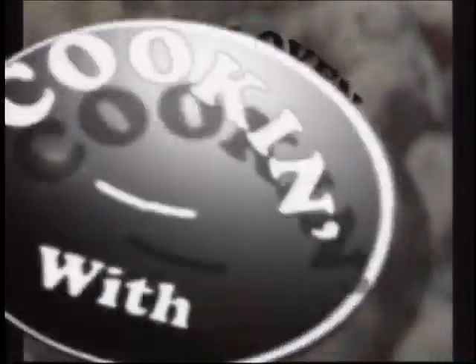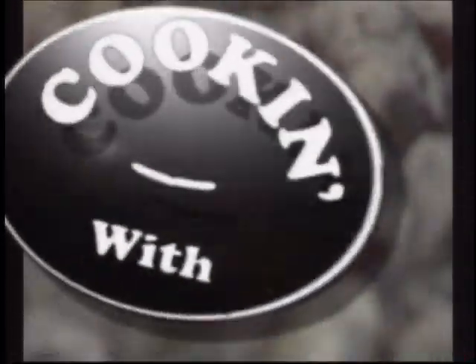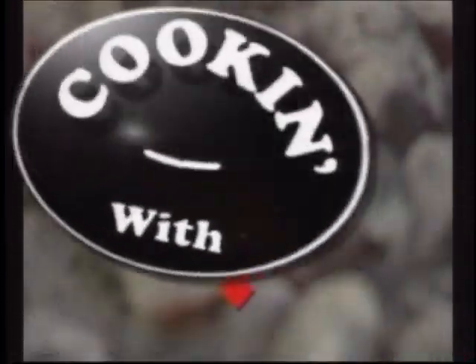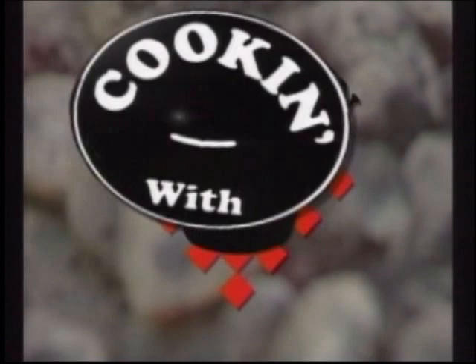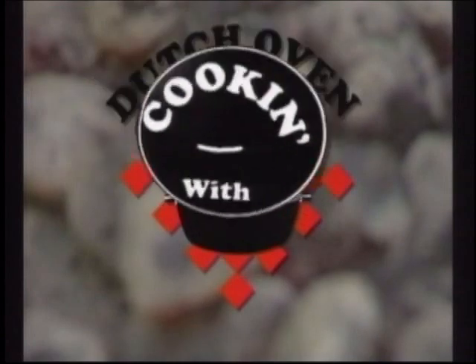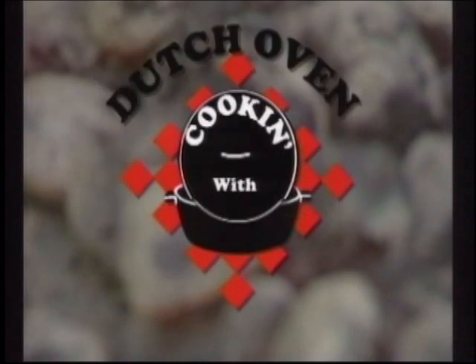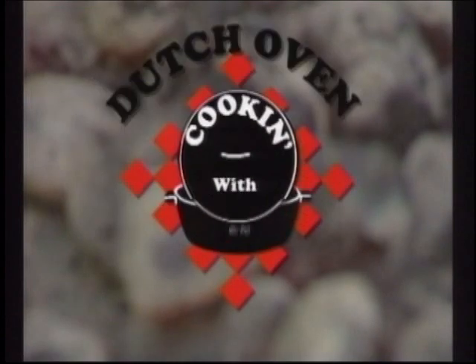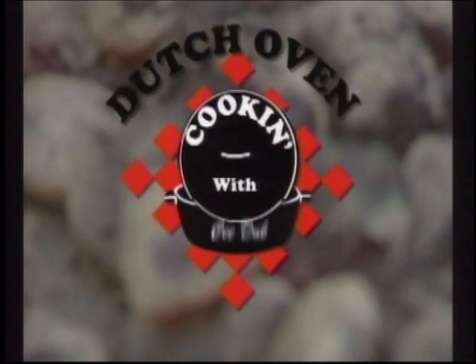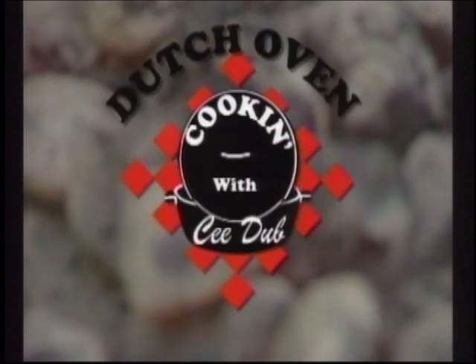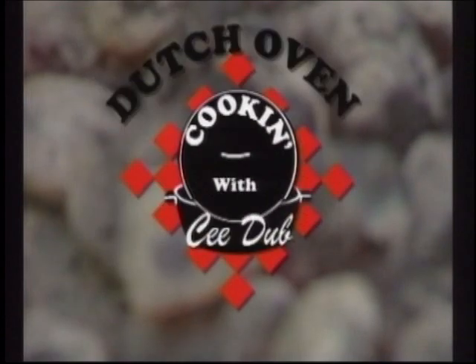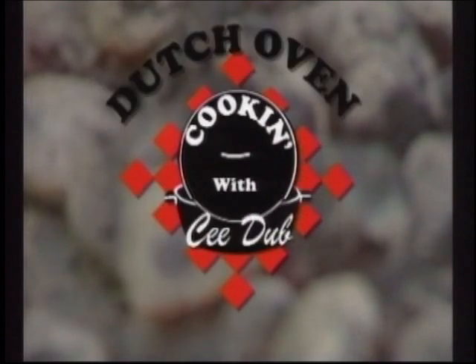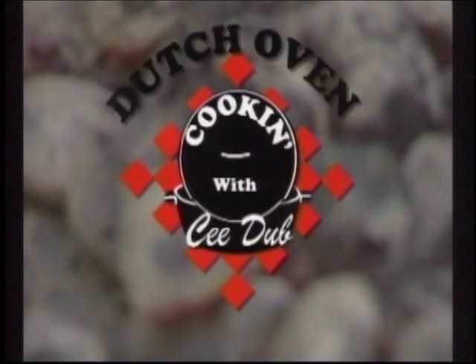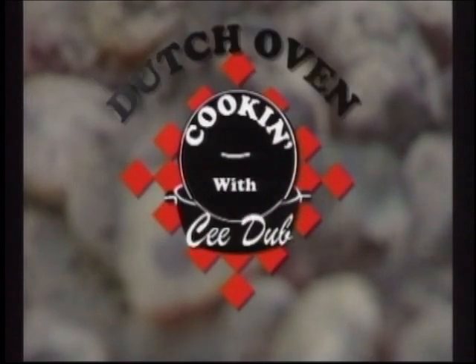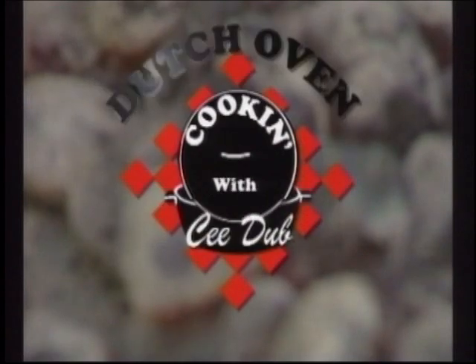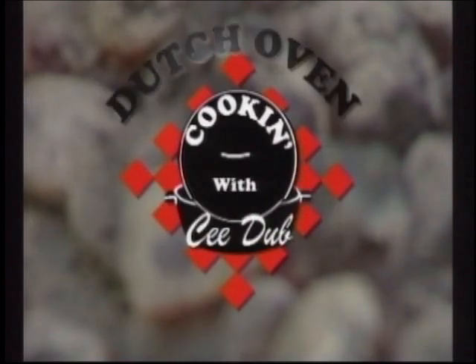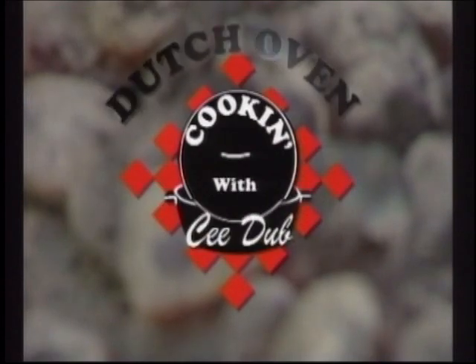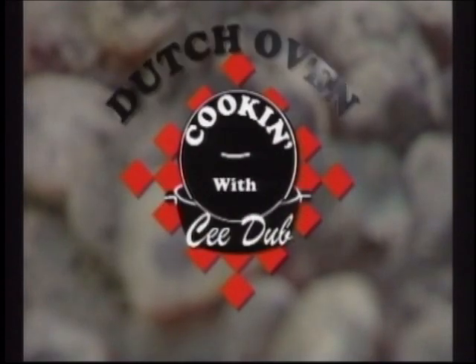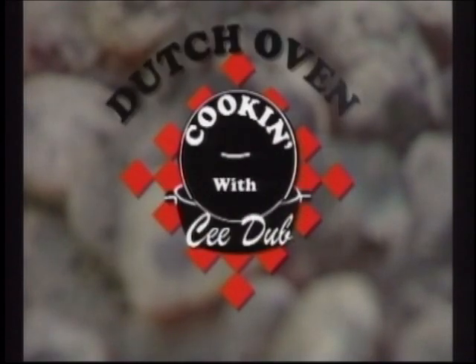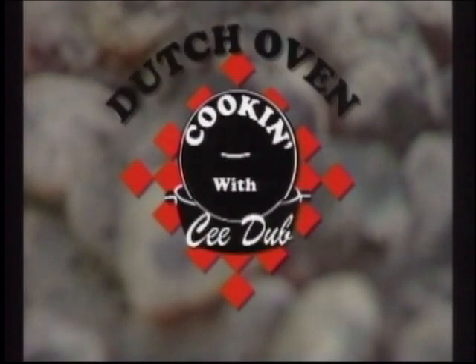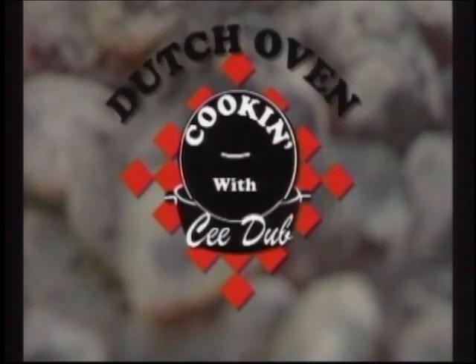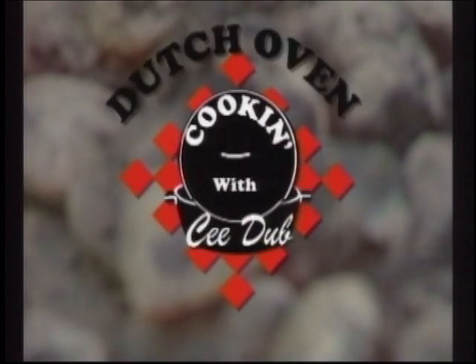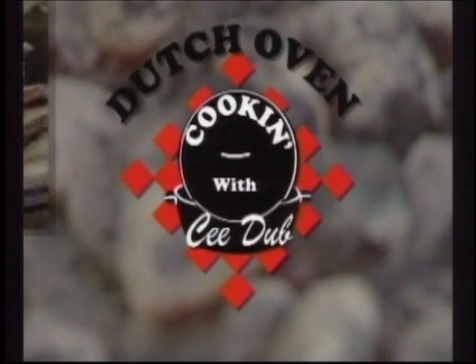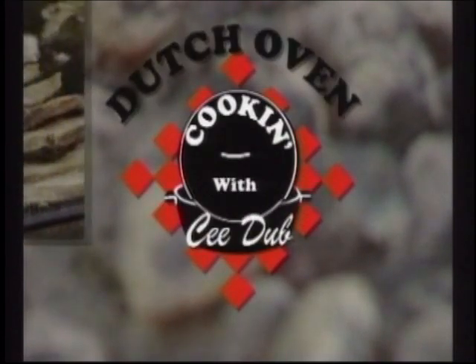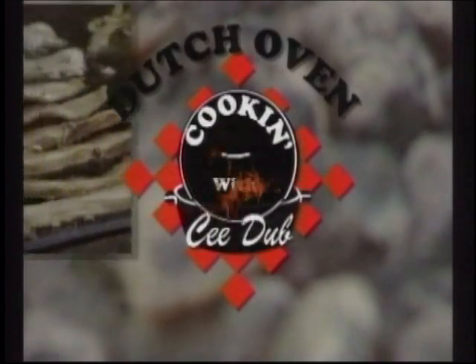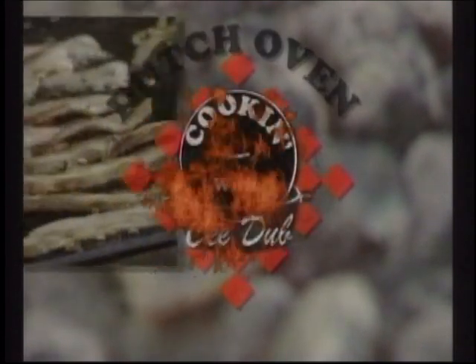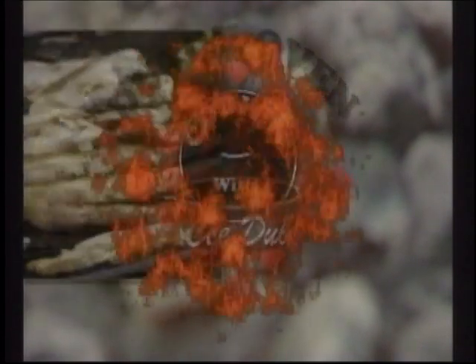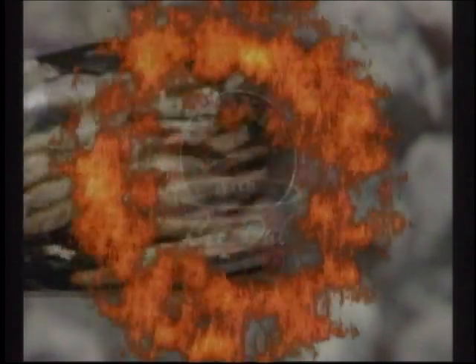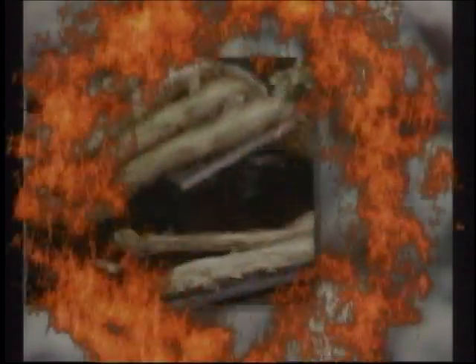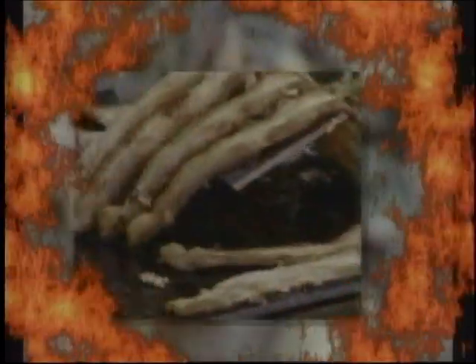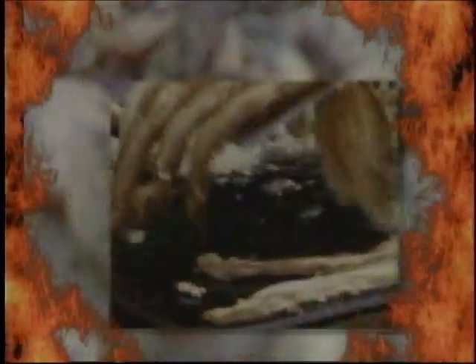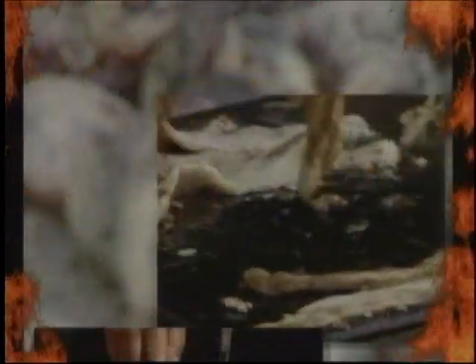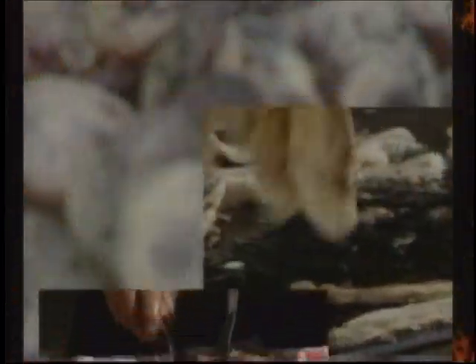It's time for Dutch oven cooking with CW. Here's your host, CW Butch Welch.